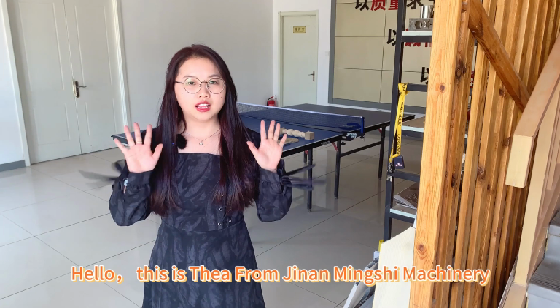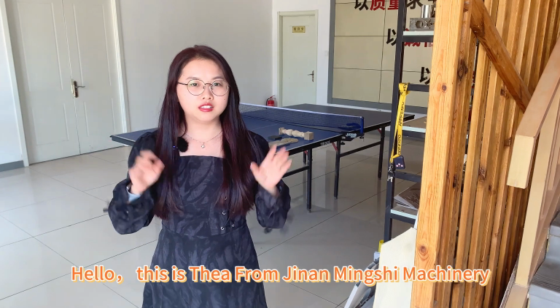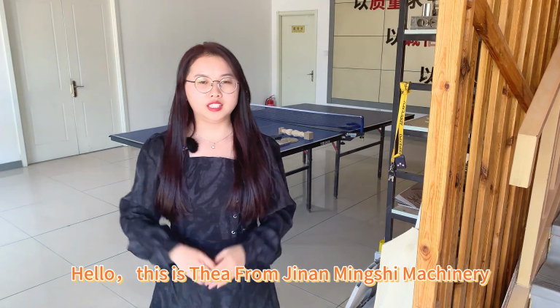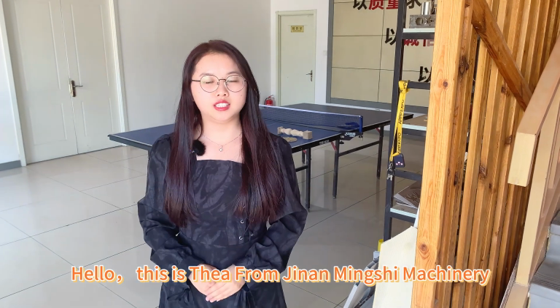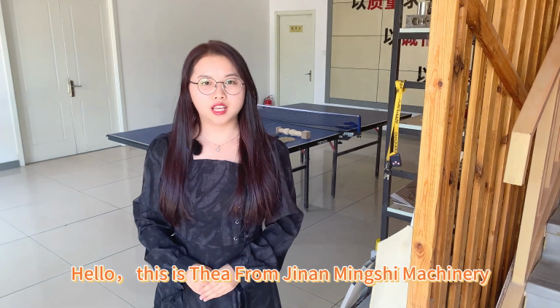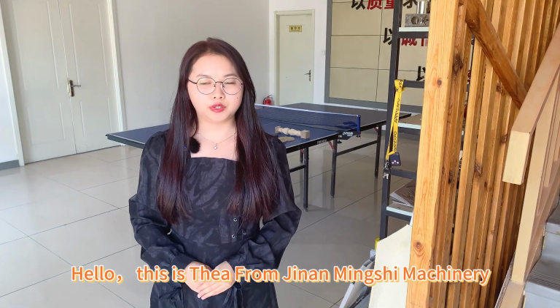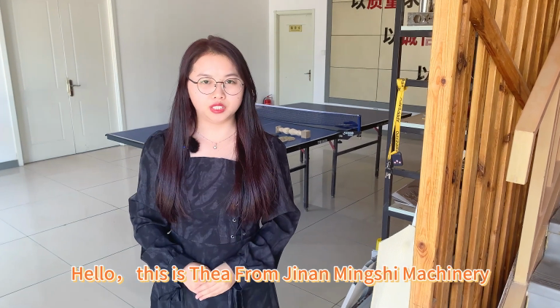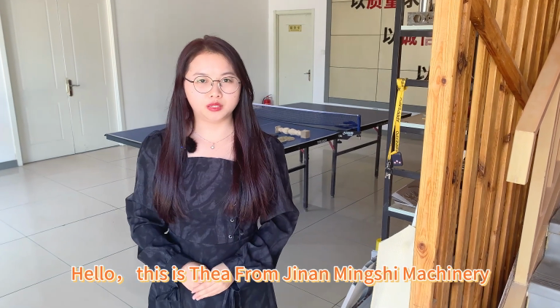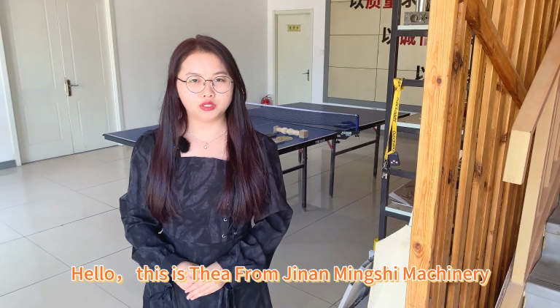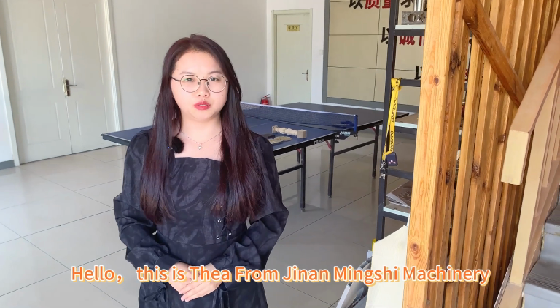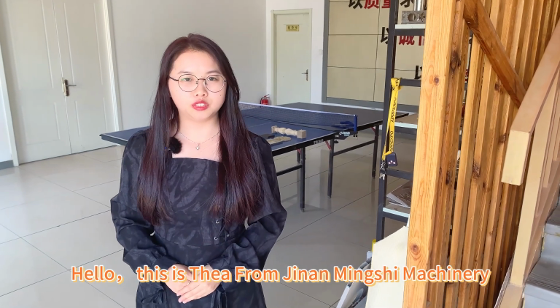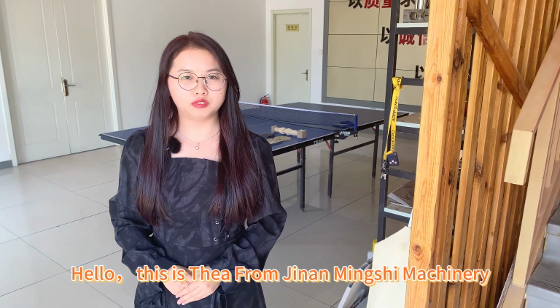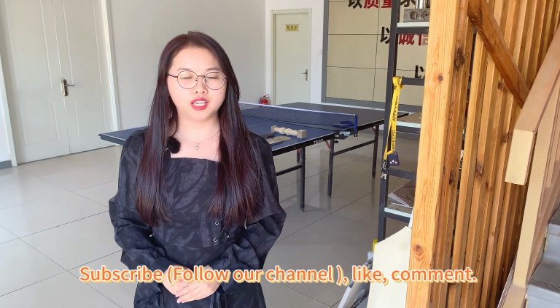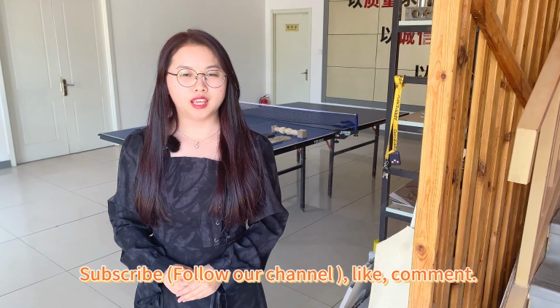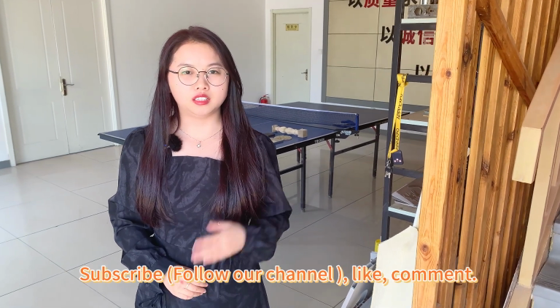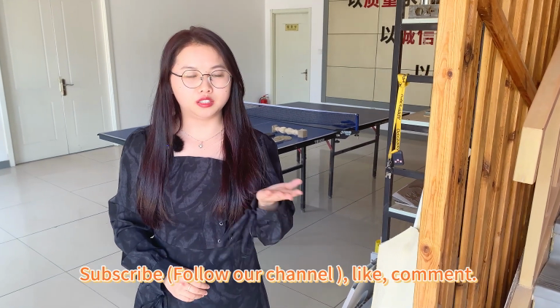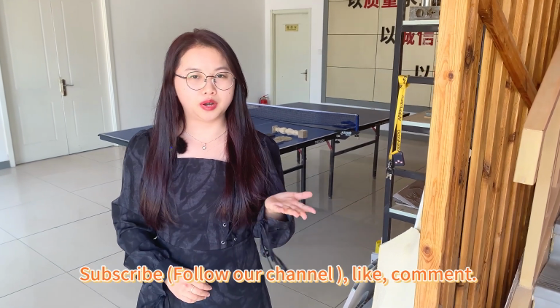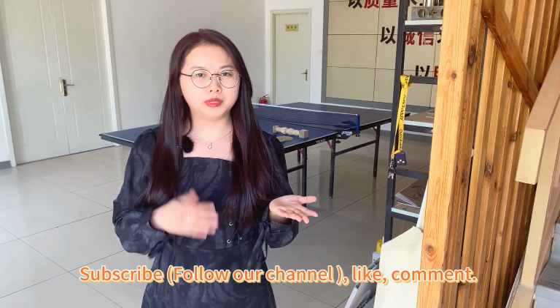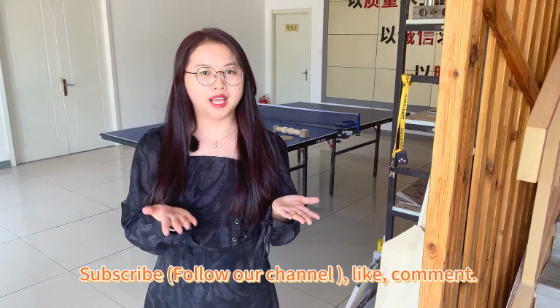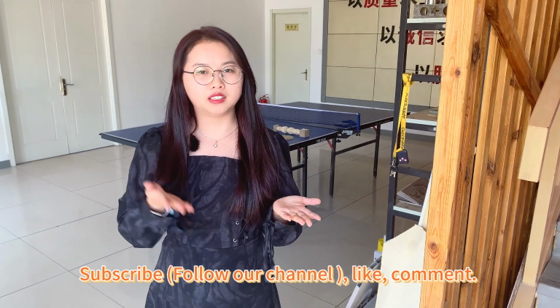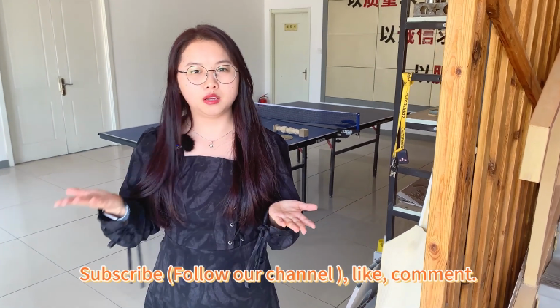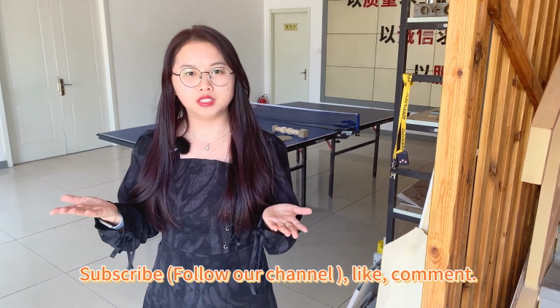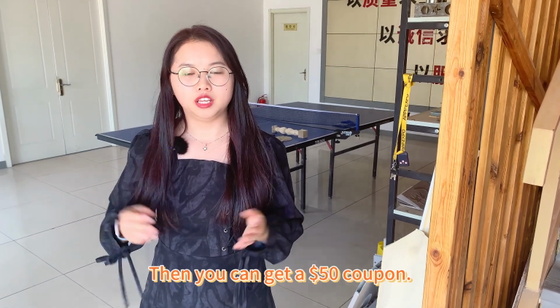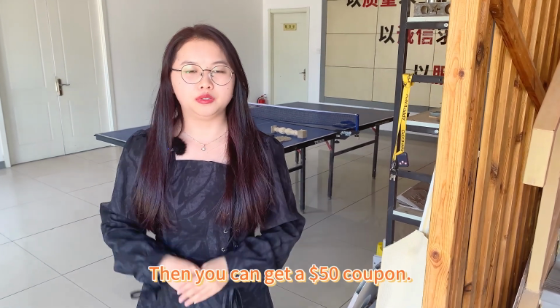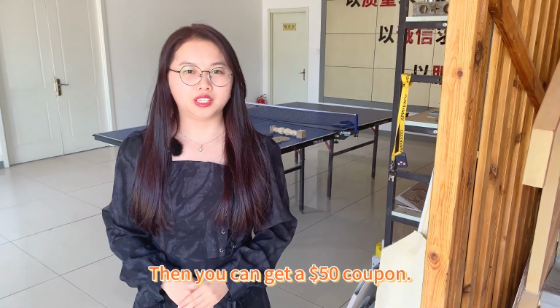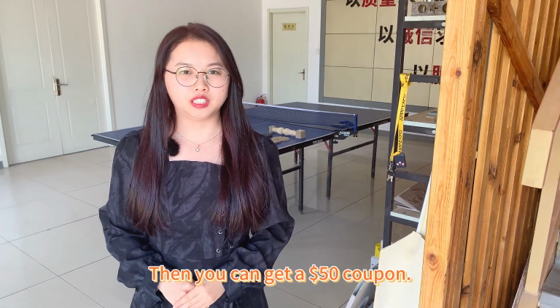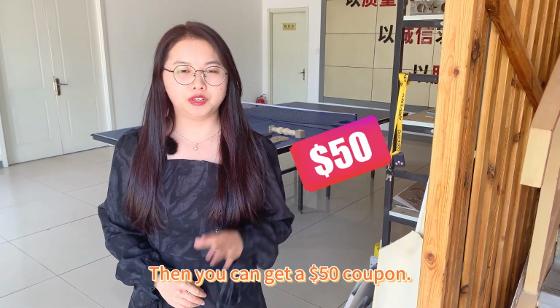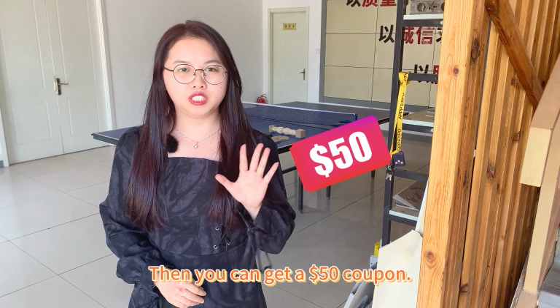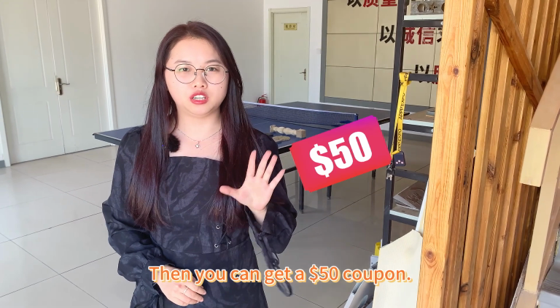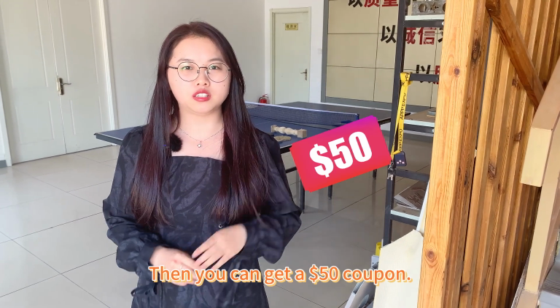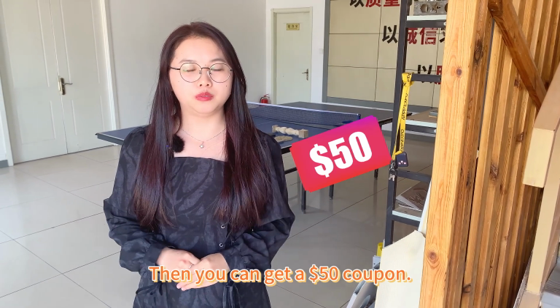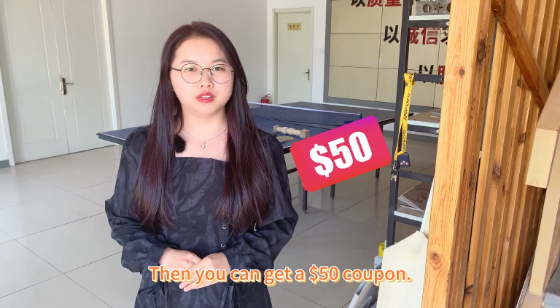Hello, this is Xia from Jinlaming Shem Machinery. Describe, like, comment, and you can get $50 coupons.